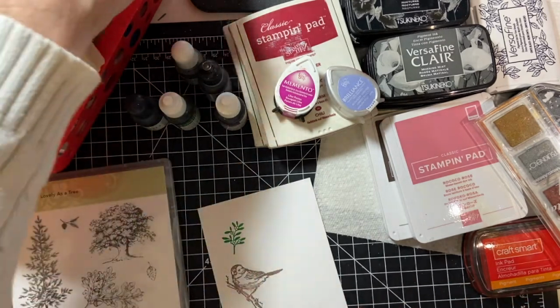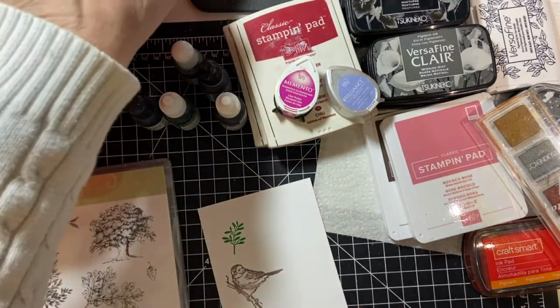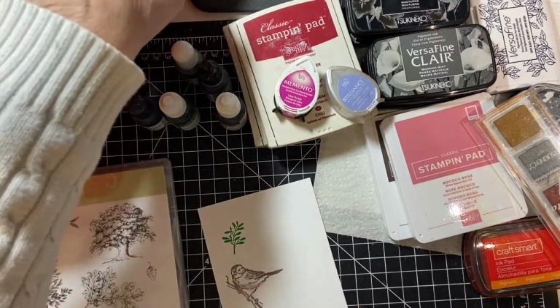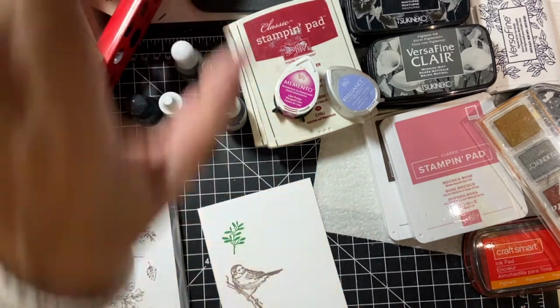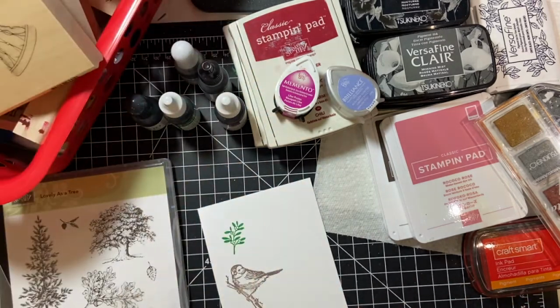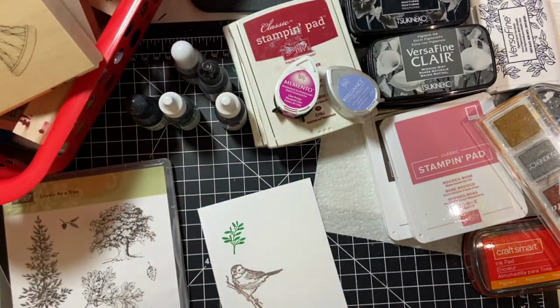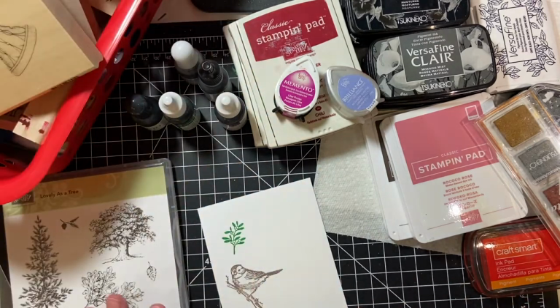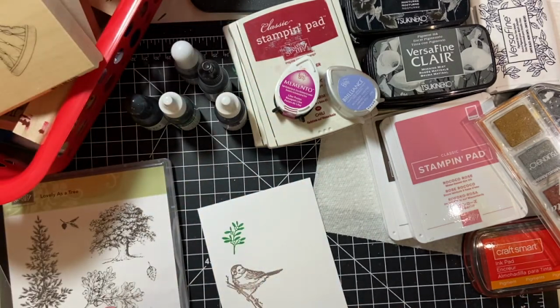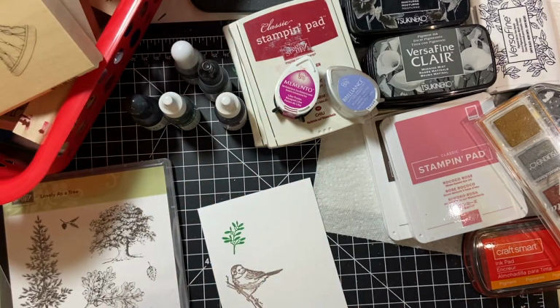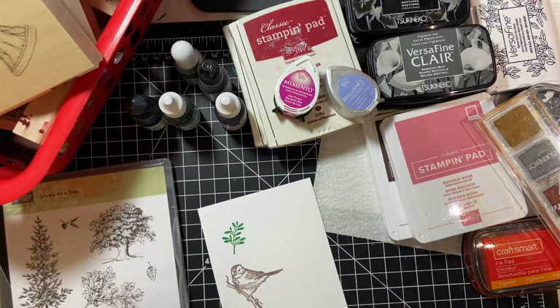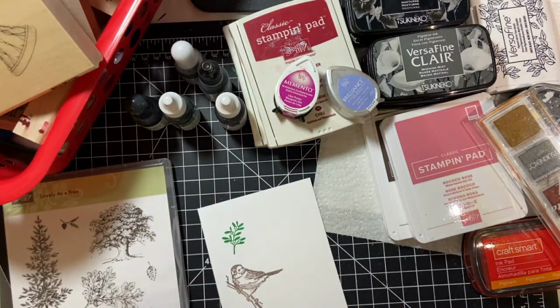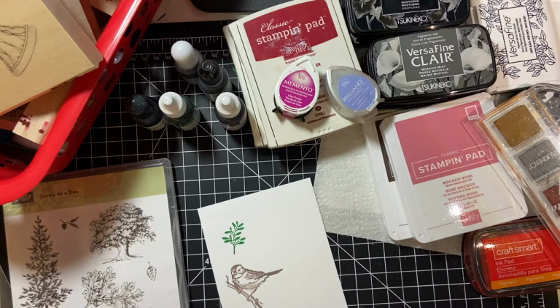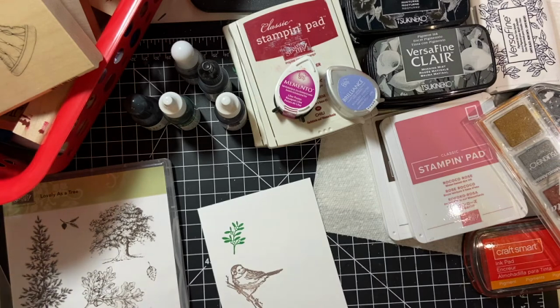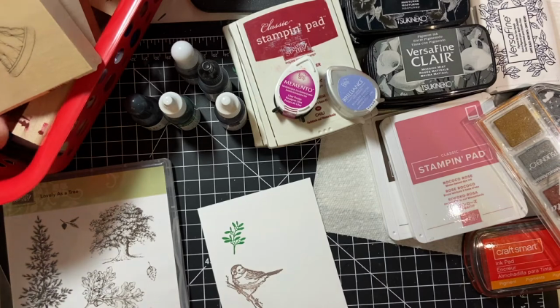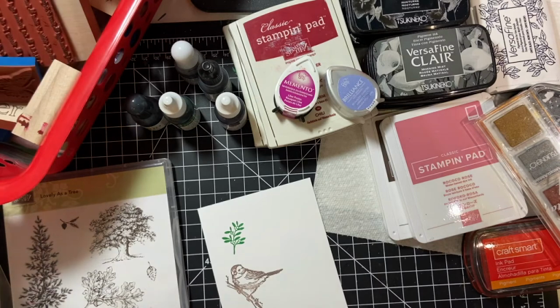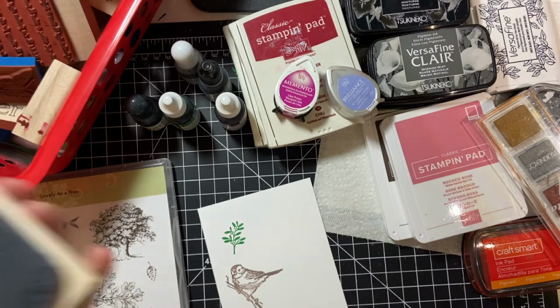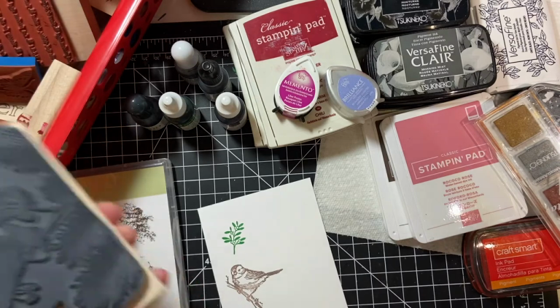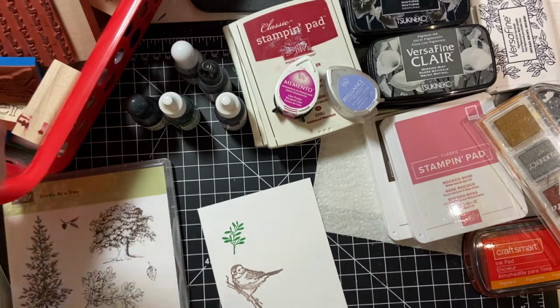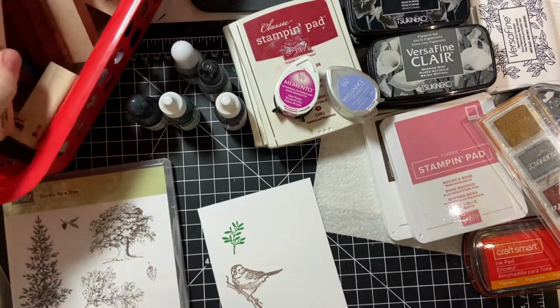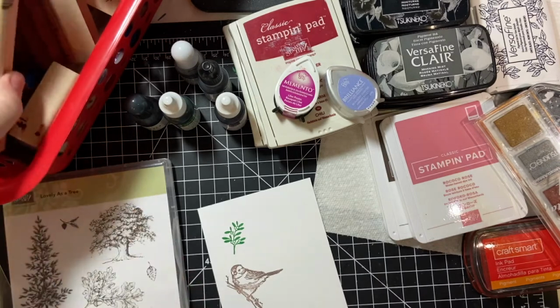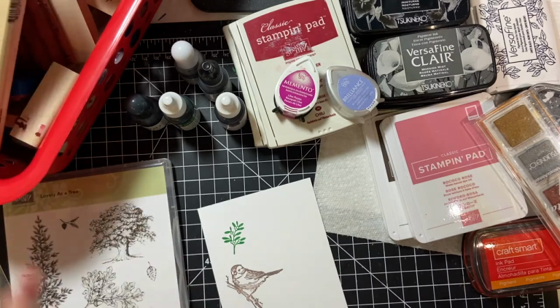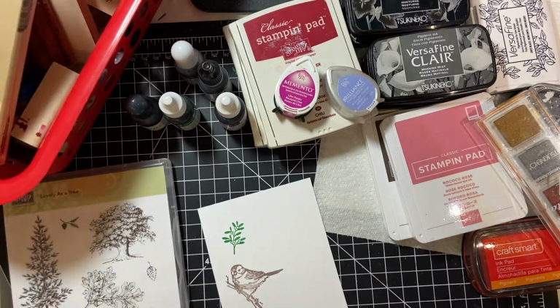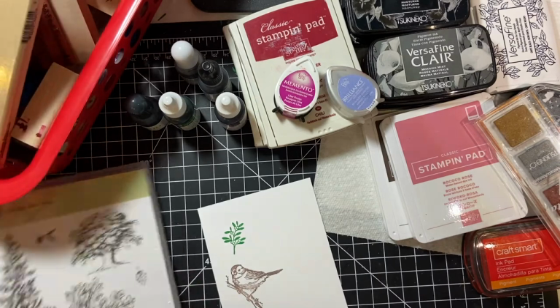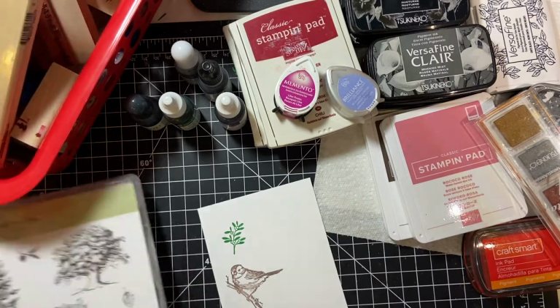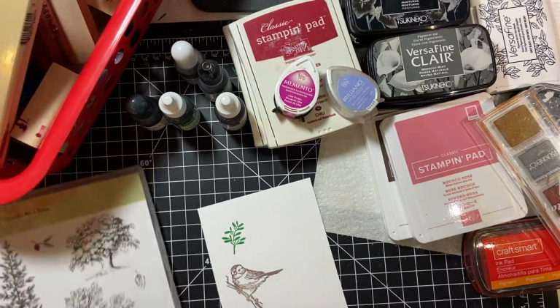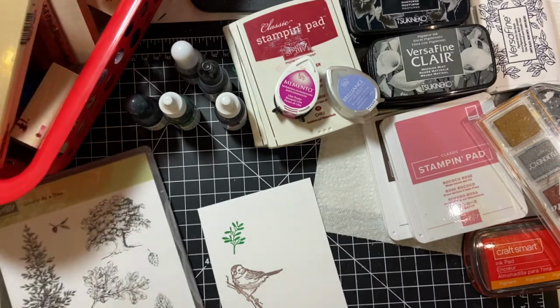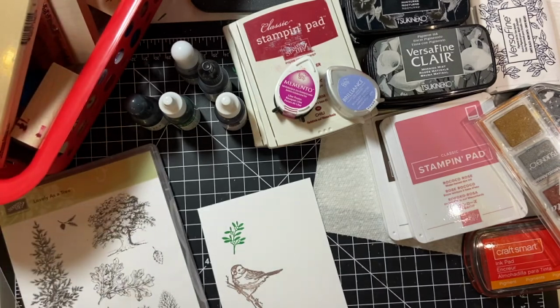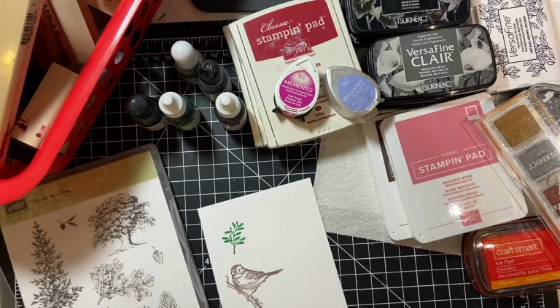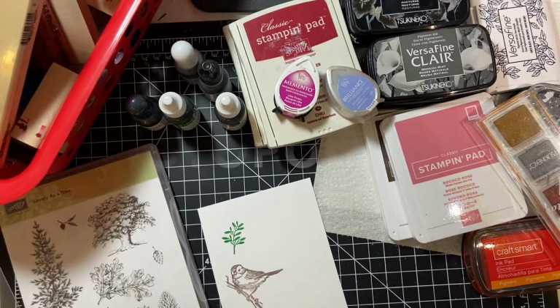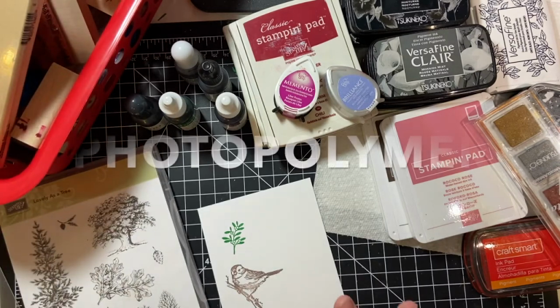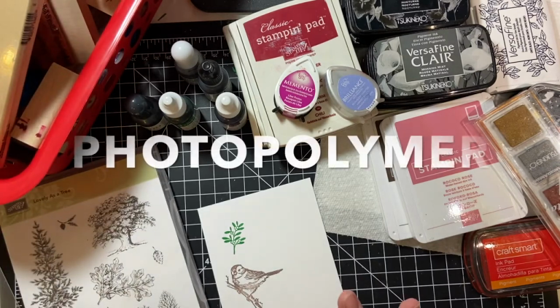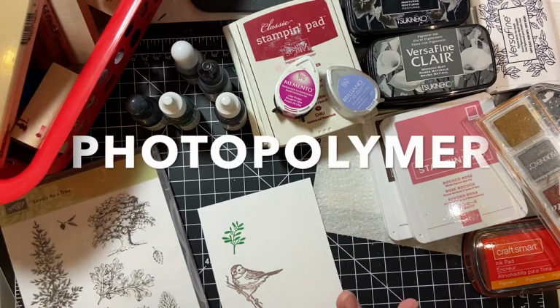Those are the main stamps. We've got the wood mount, we've got the cling, and we've got the clear.